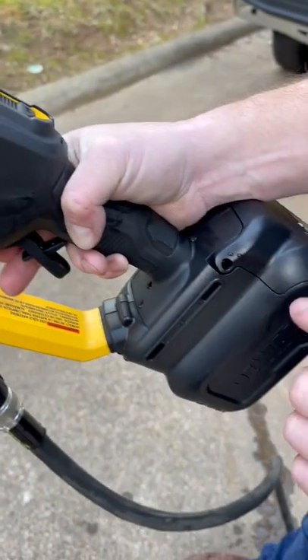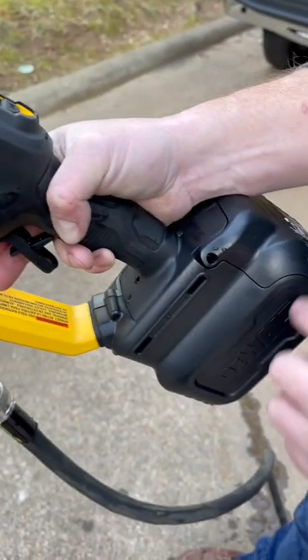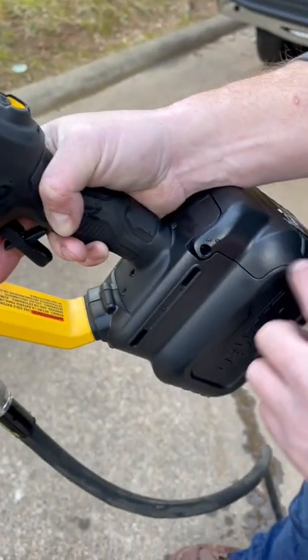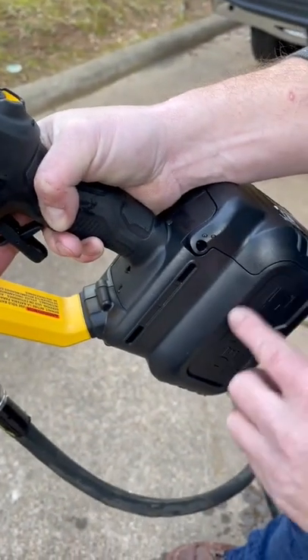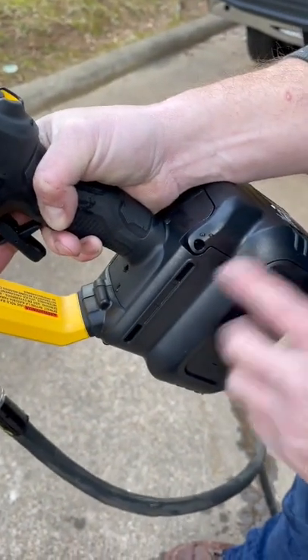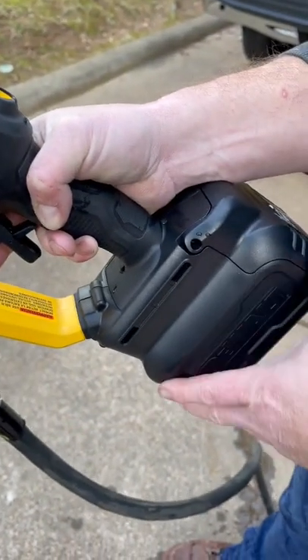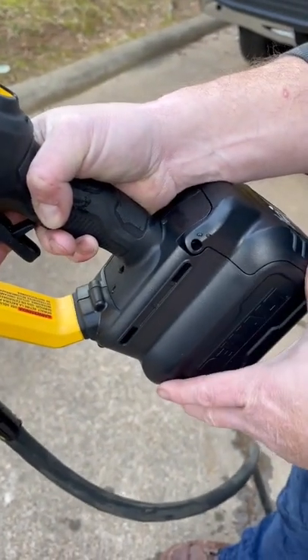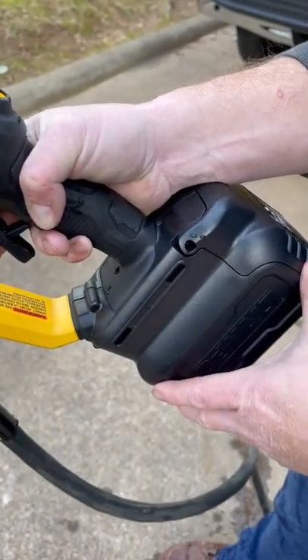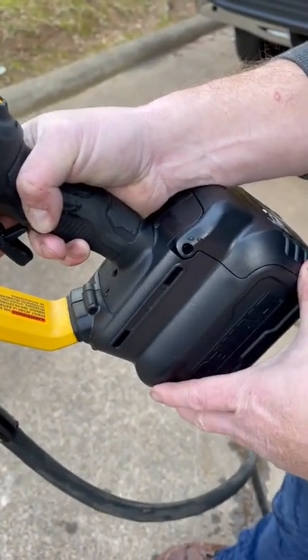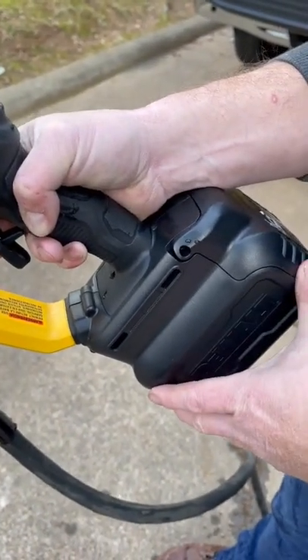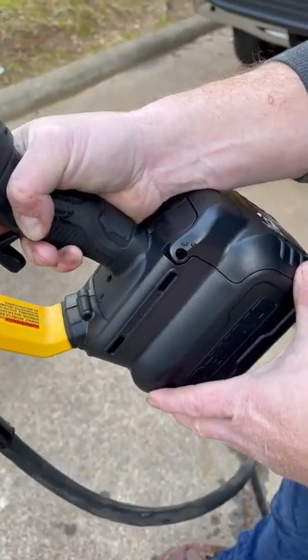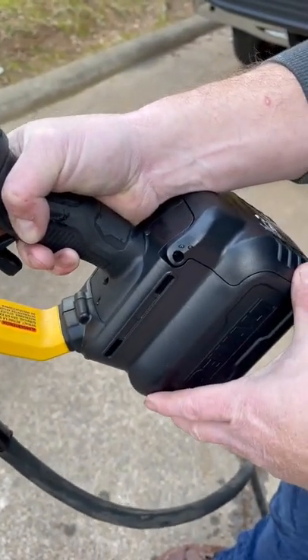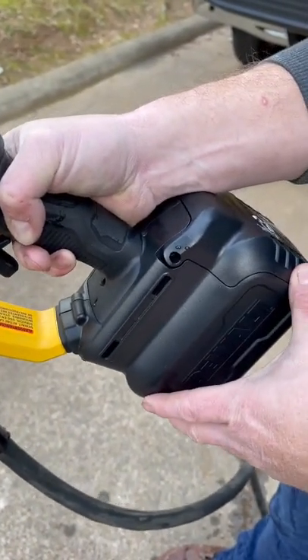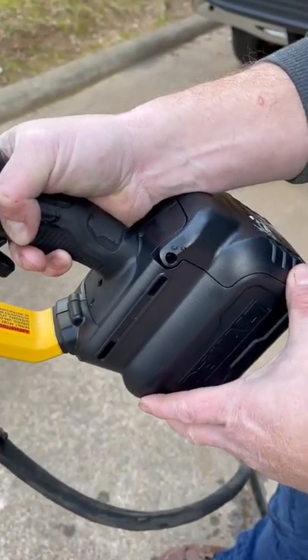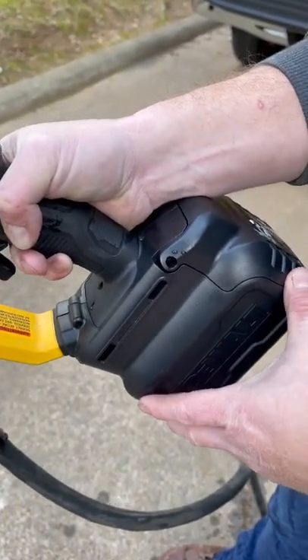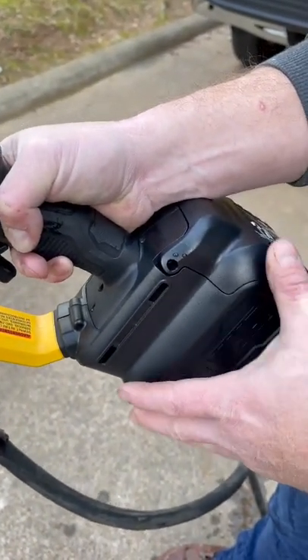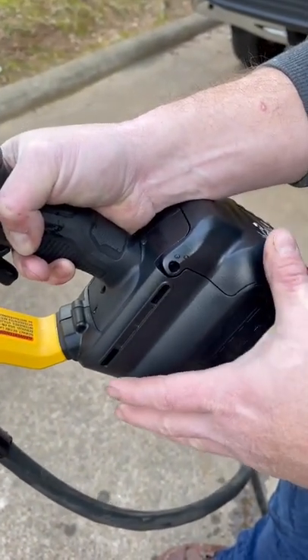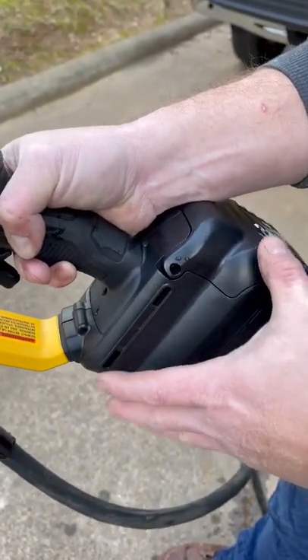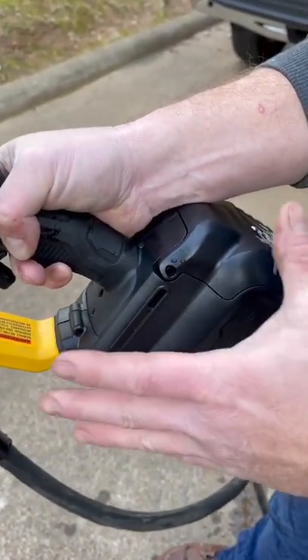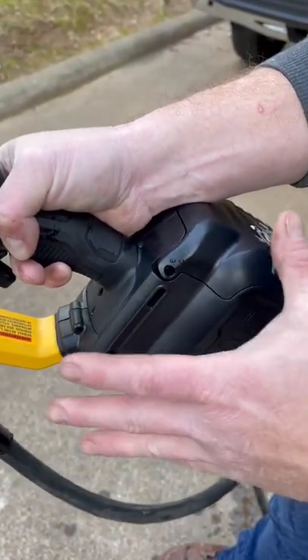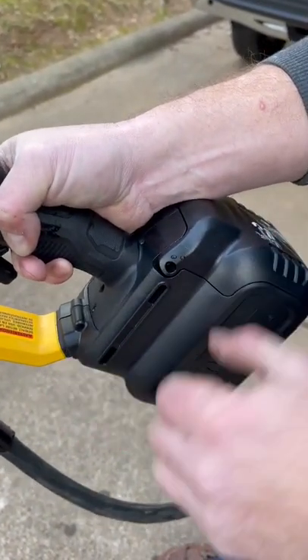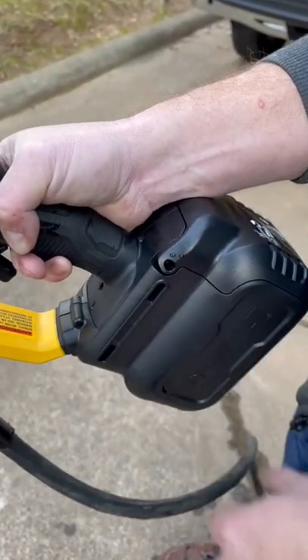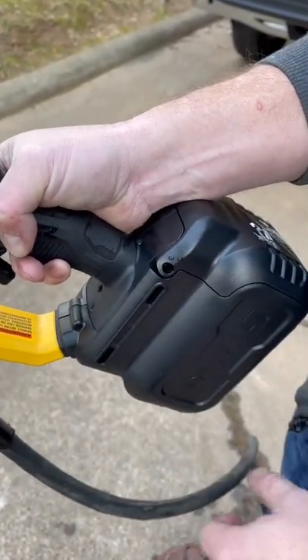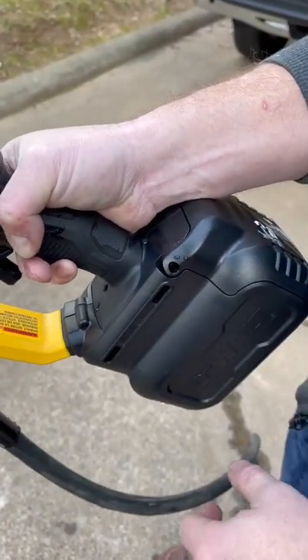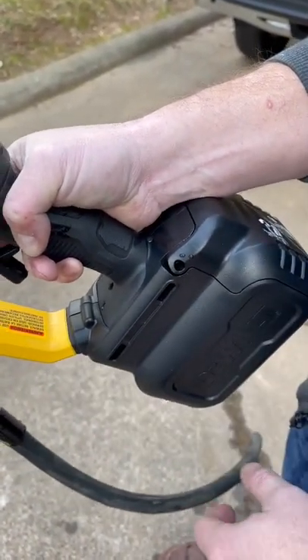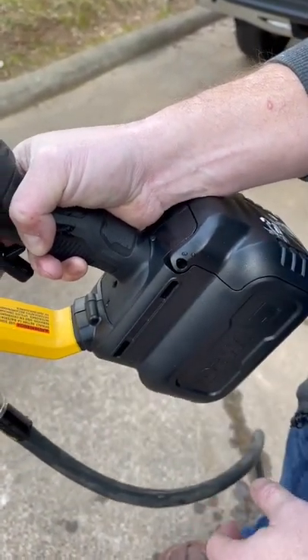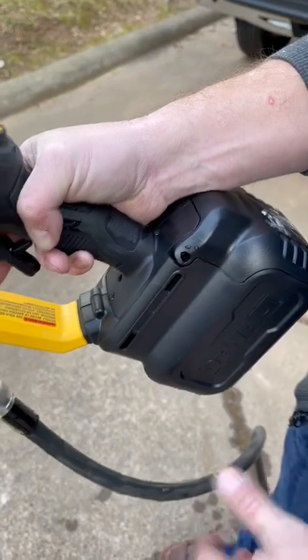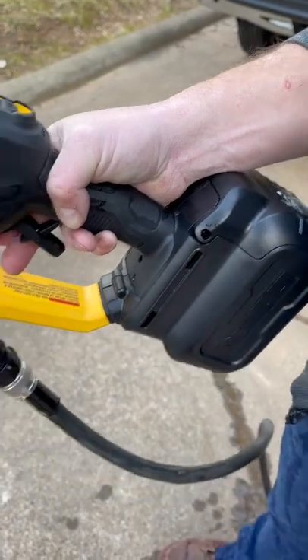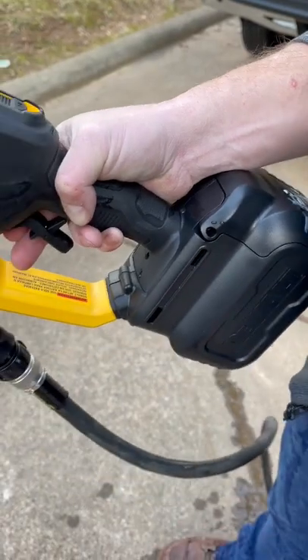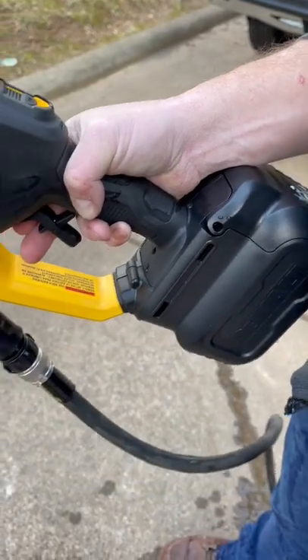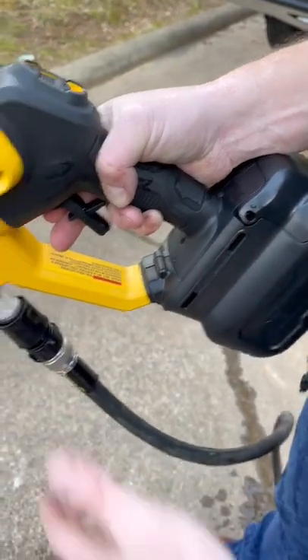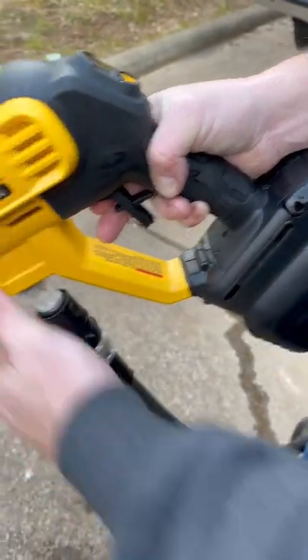The battery gets put in a little water-safe spot down here, clips in so the water doesn't get to it. So let's see what it does.